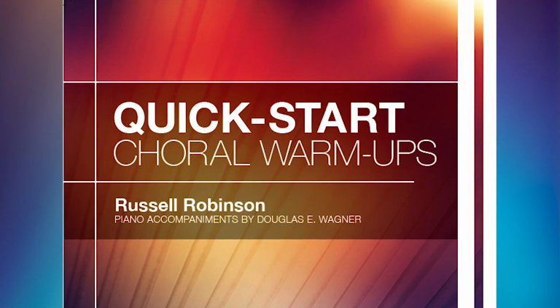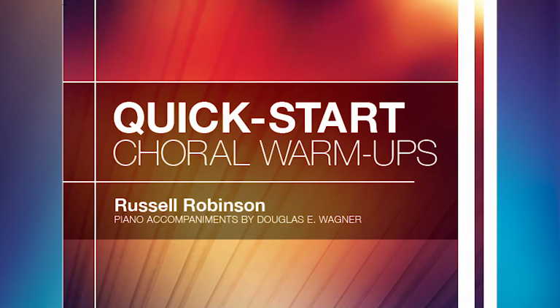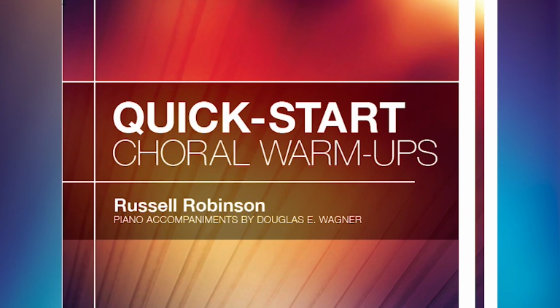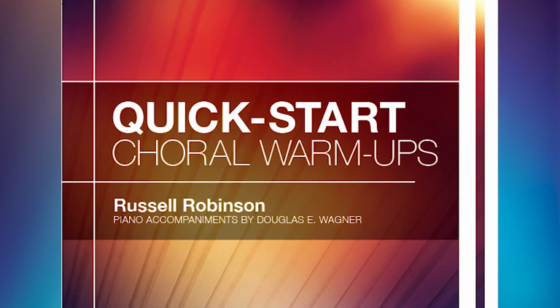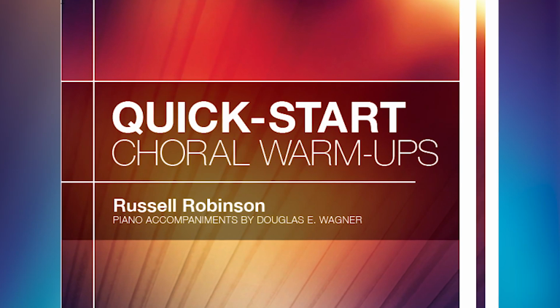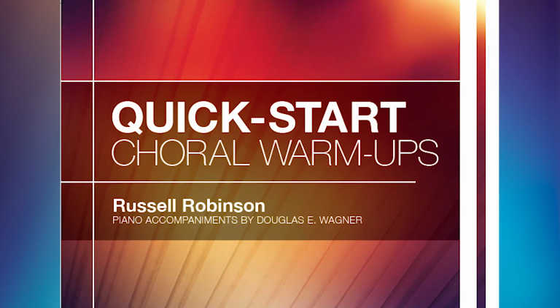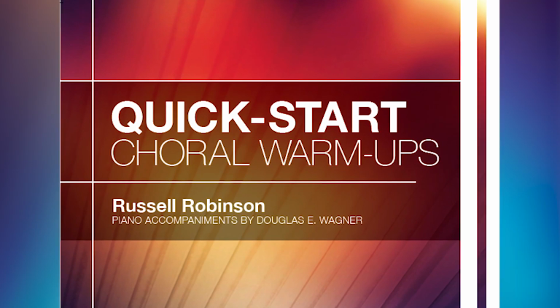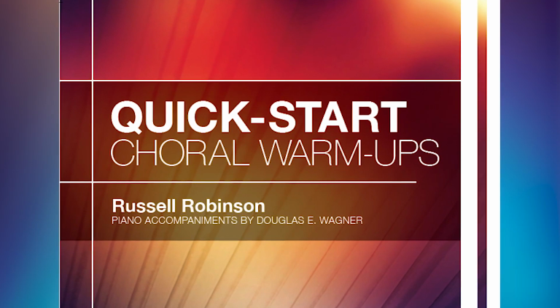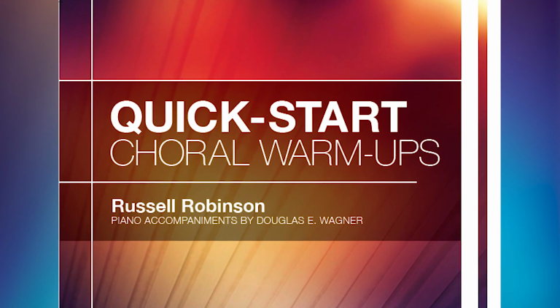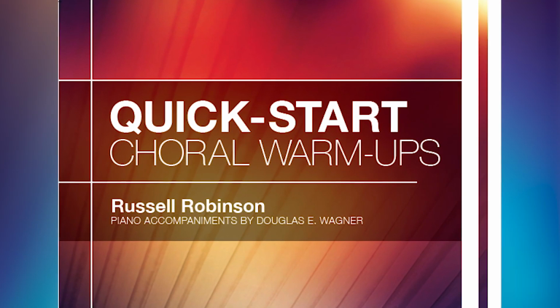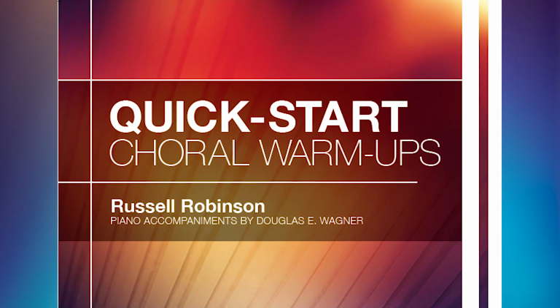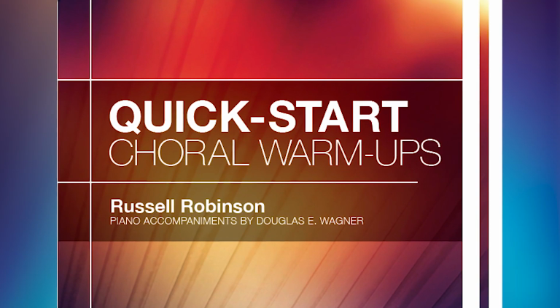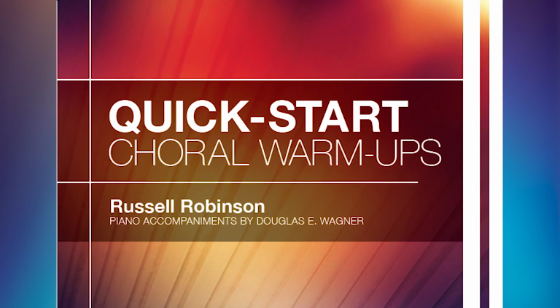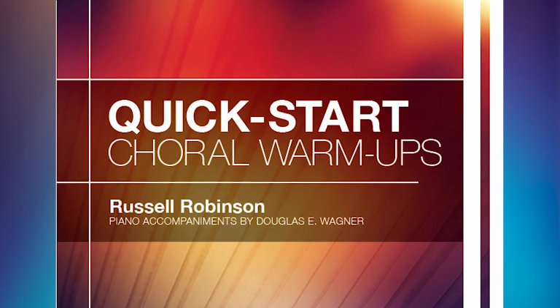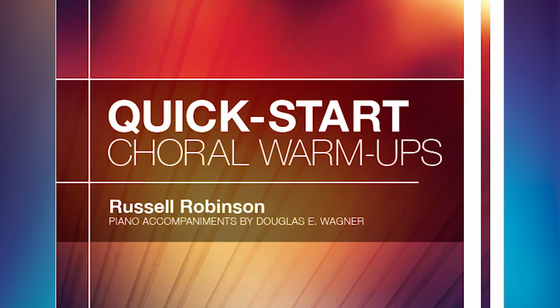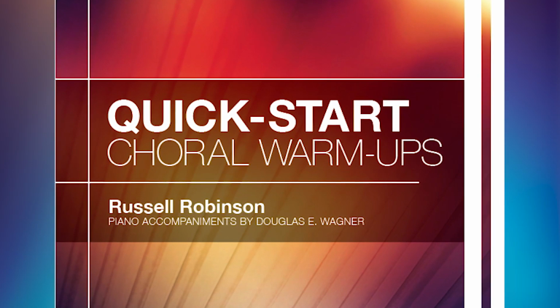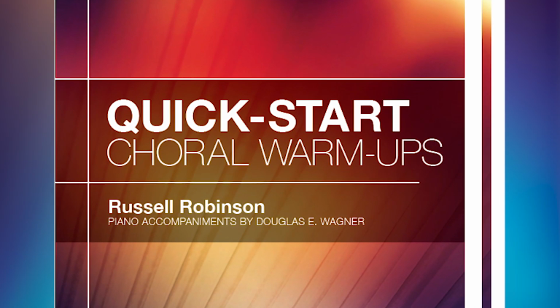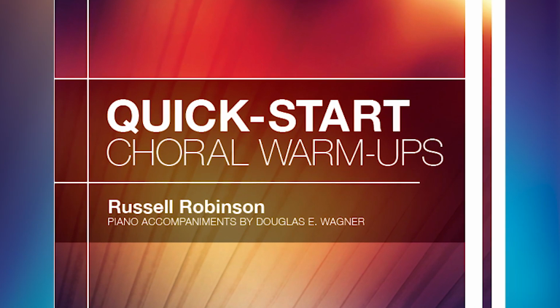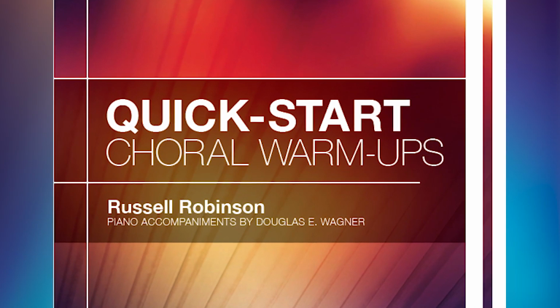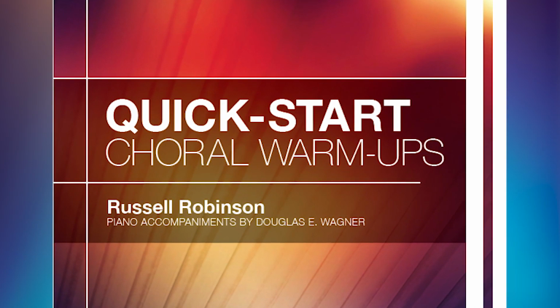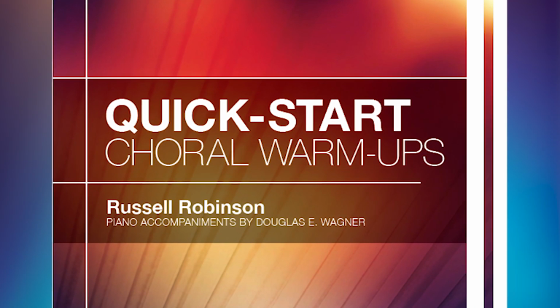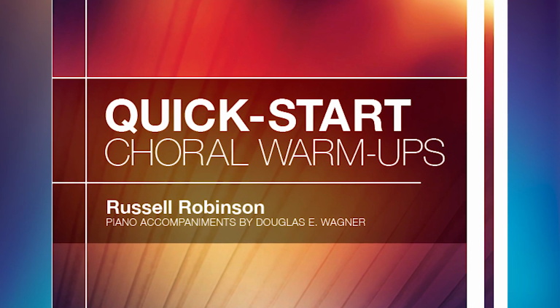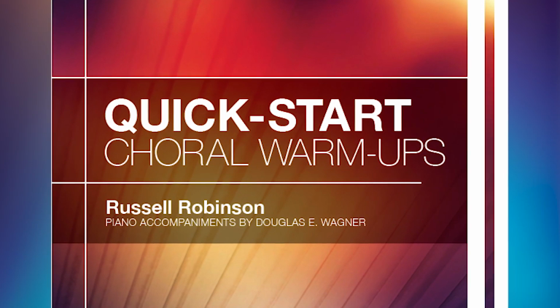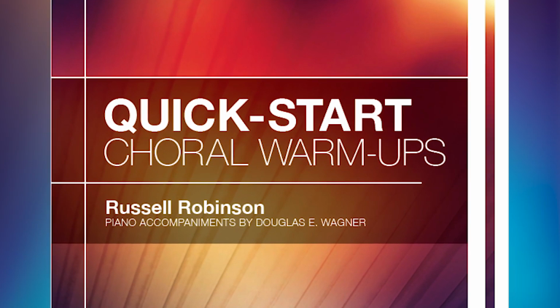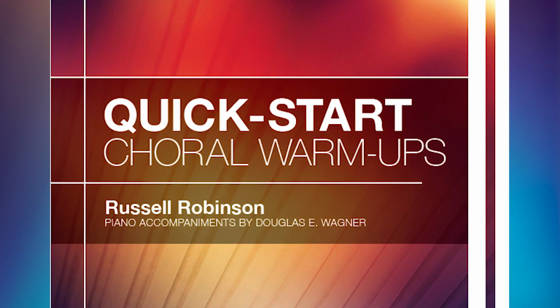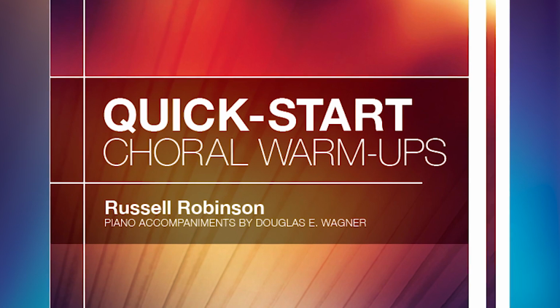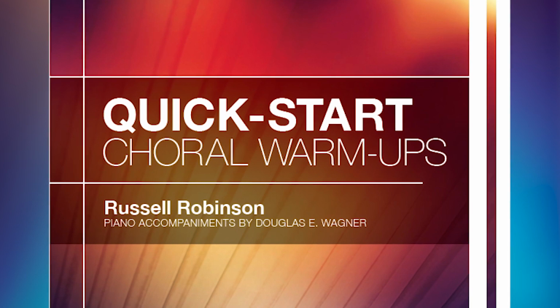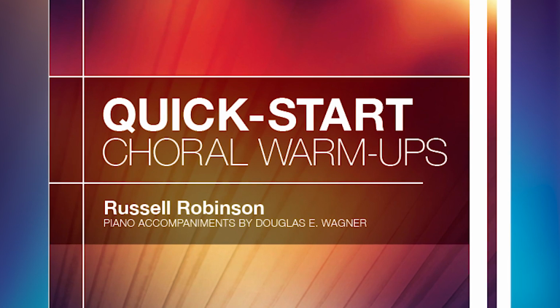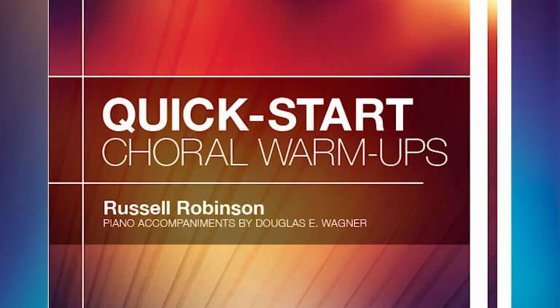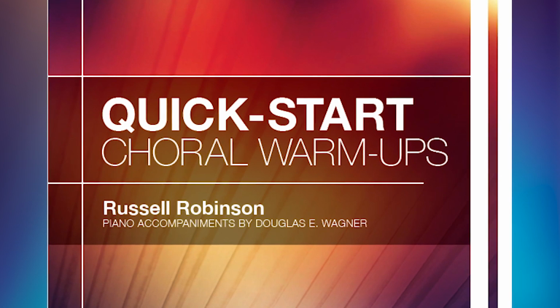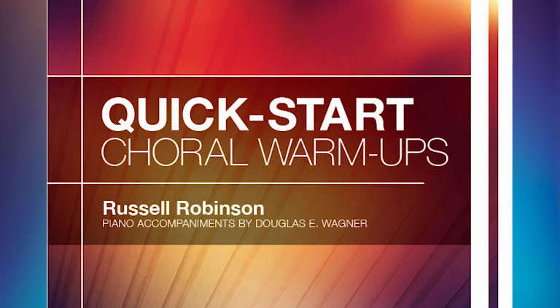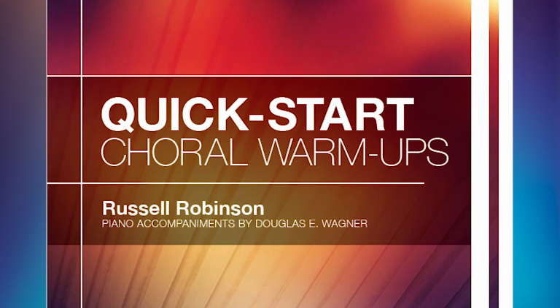Maximize your rehearsal productivity with Quick Start Choral Warm-Ups from Russell Robinson and Heritage Music Press.